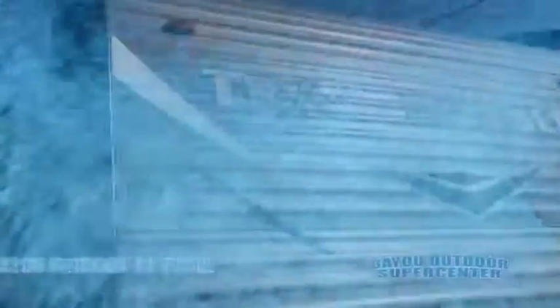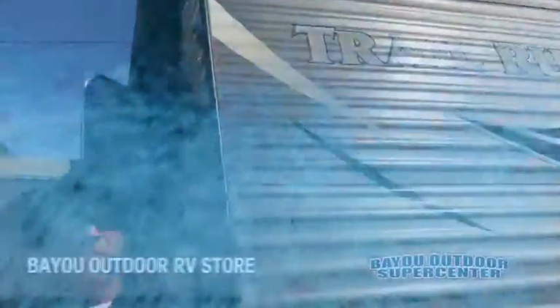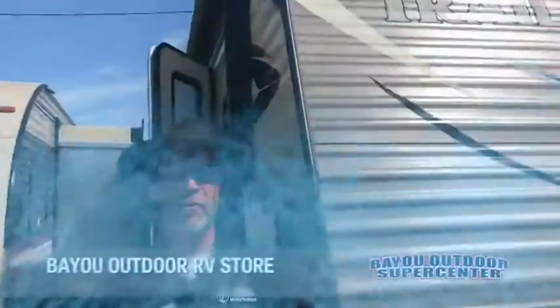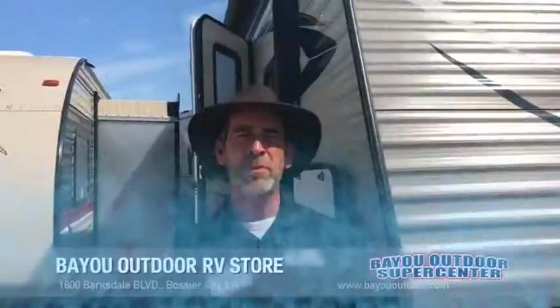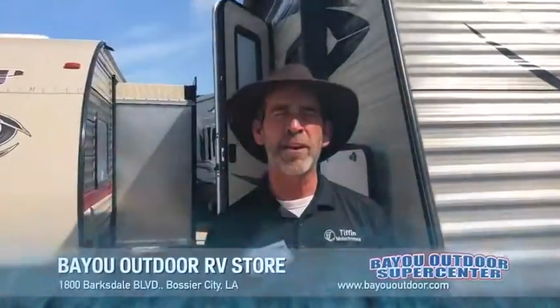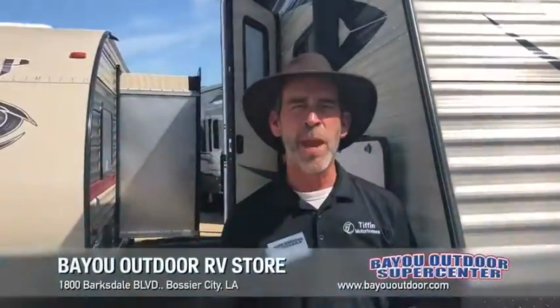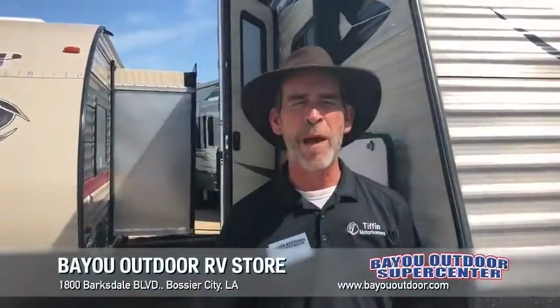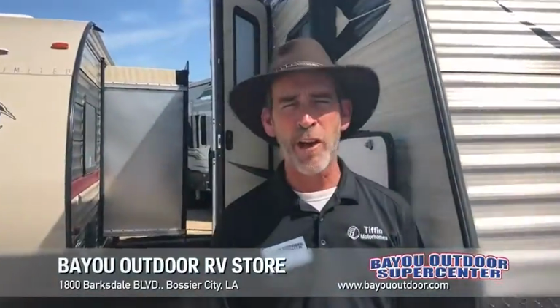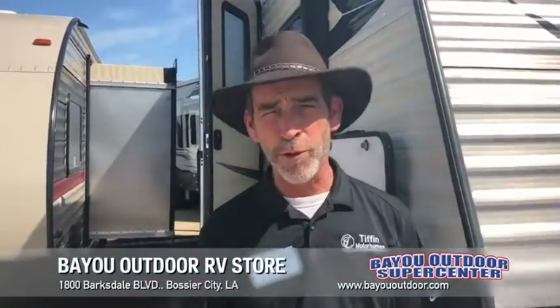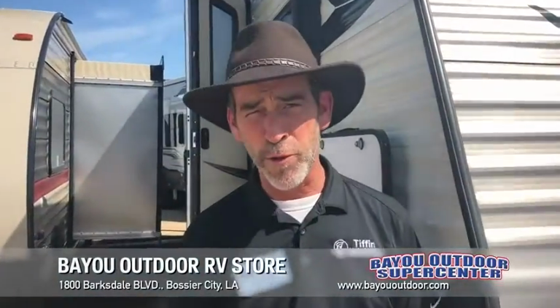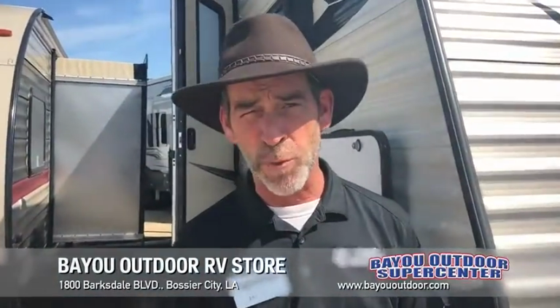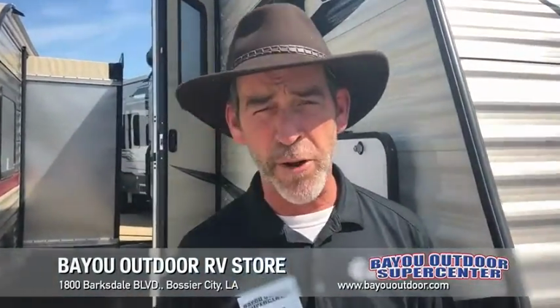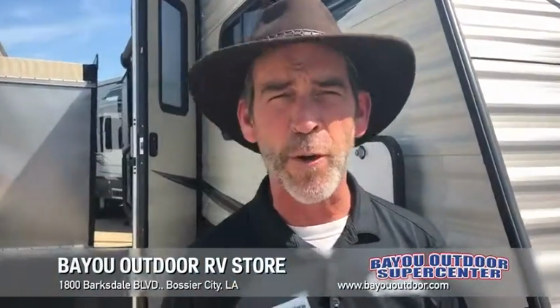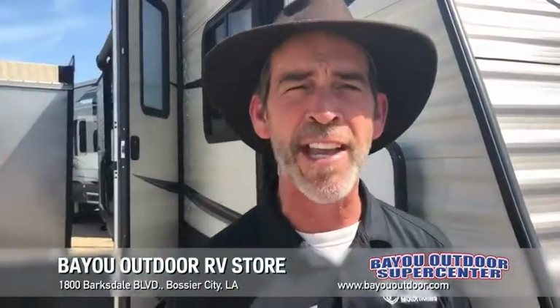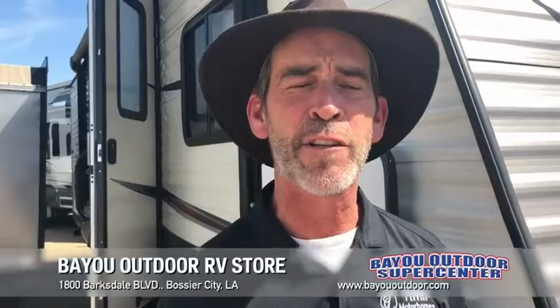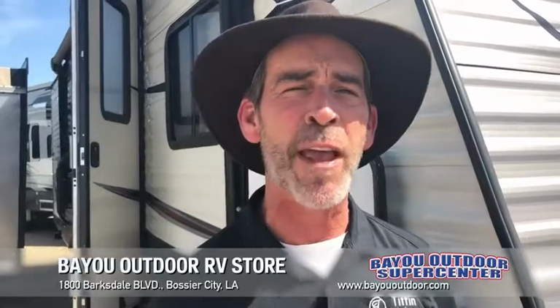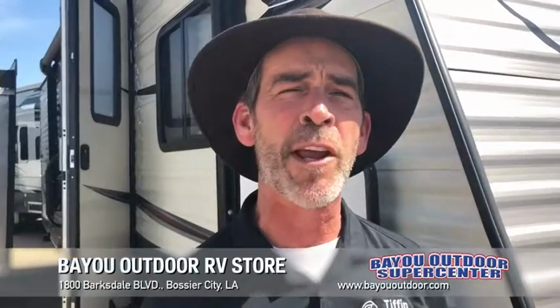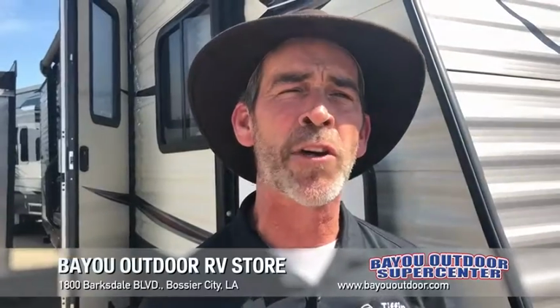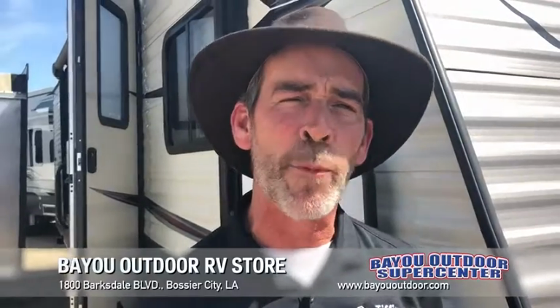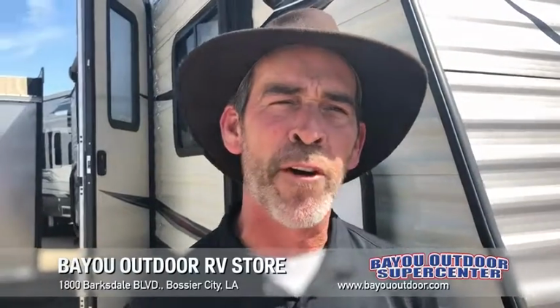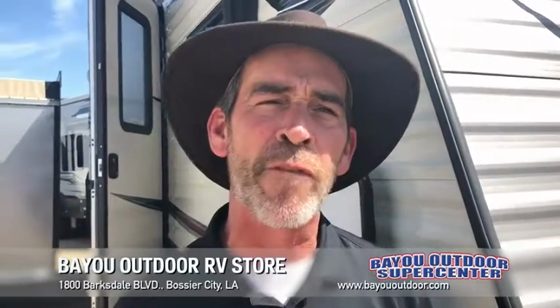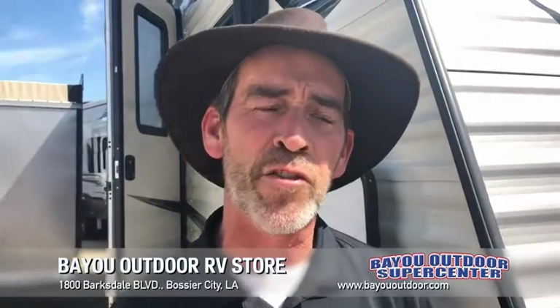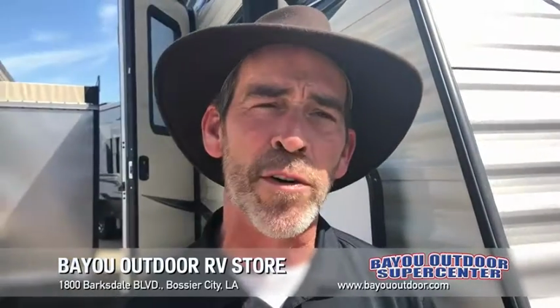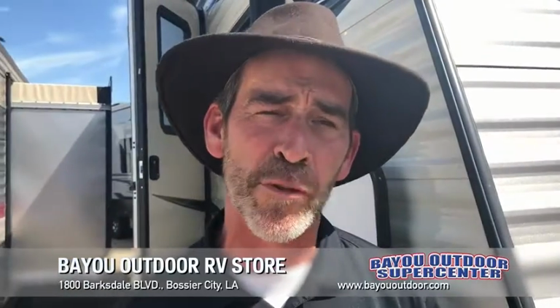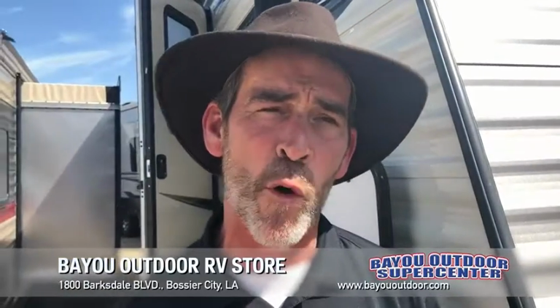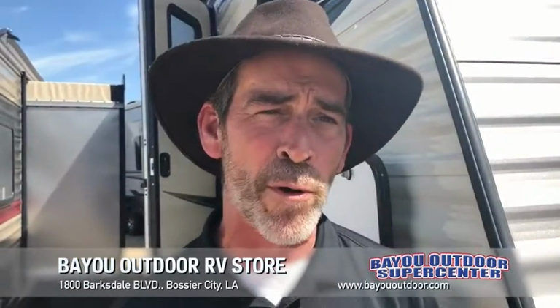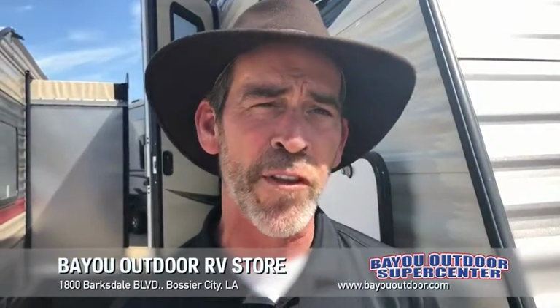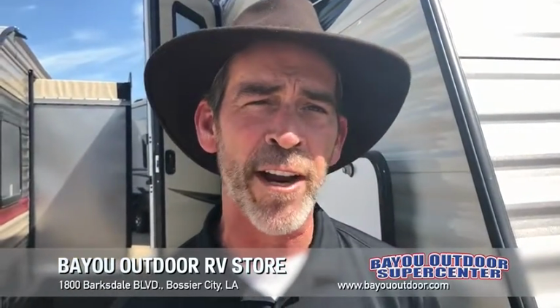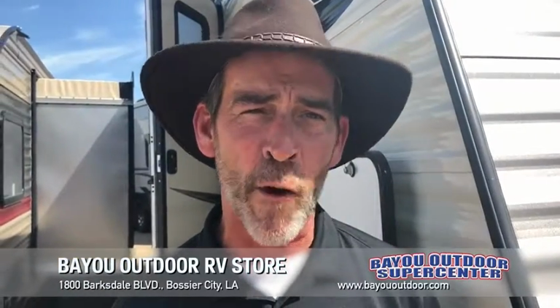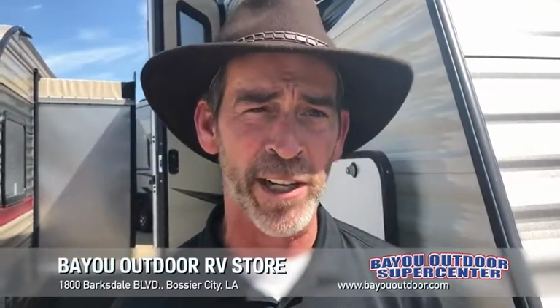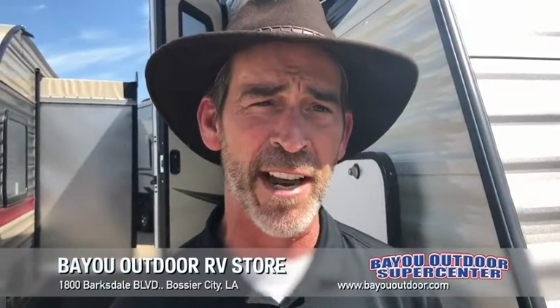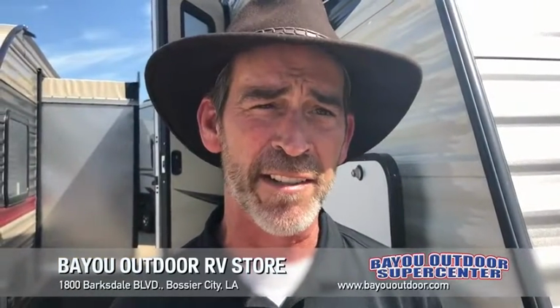Hi folks, Derek James, Bayou Outdoor Supercenter — Louisiana's family owned and operated RV store in Shreveport and the entire Arklatex.